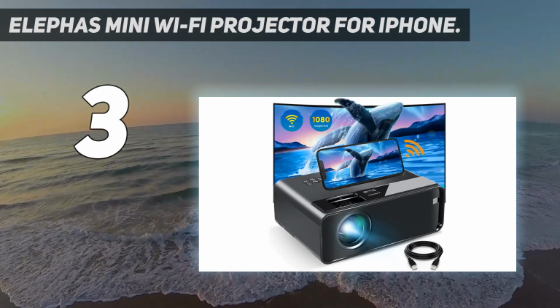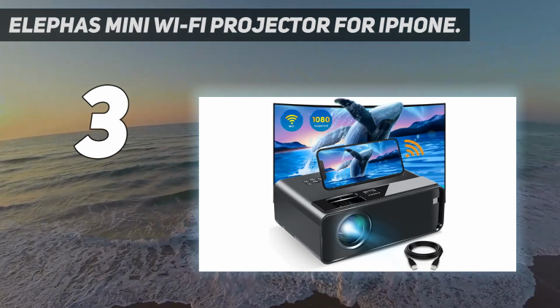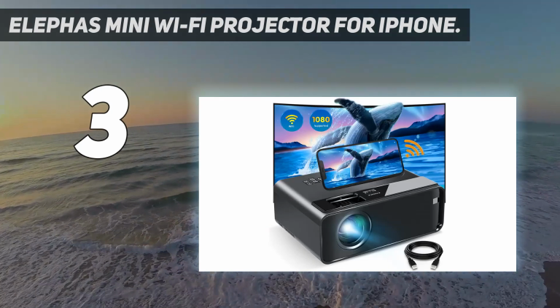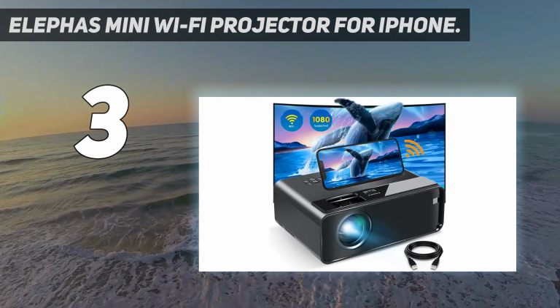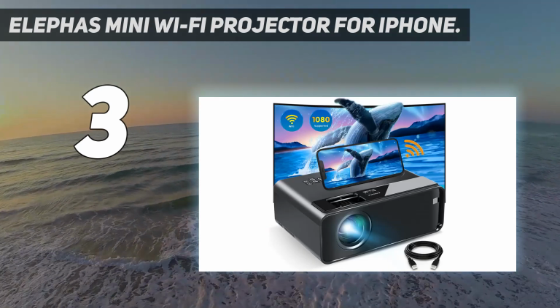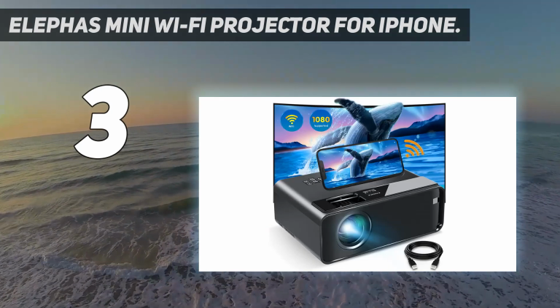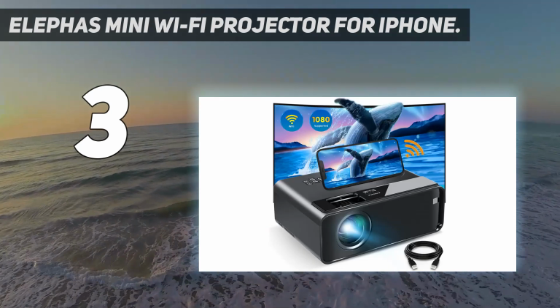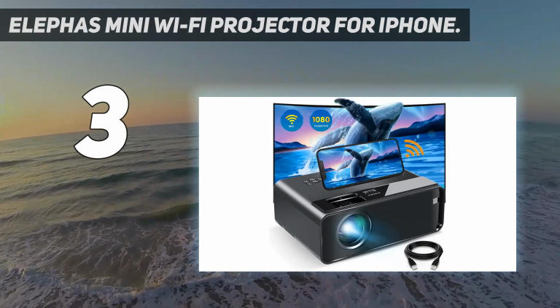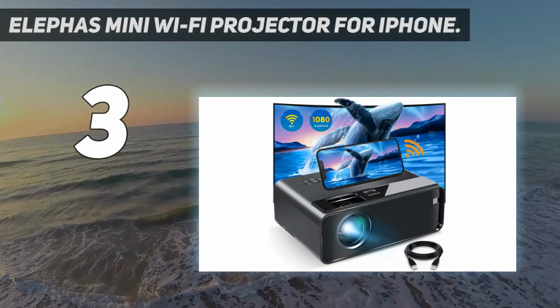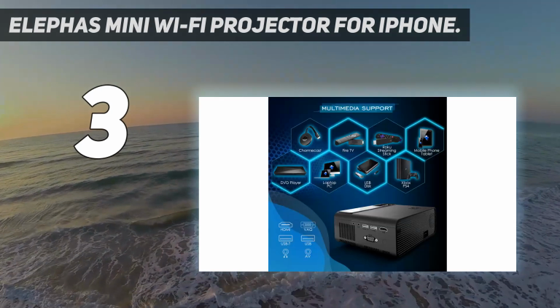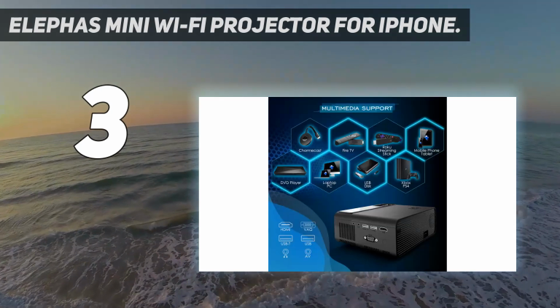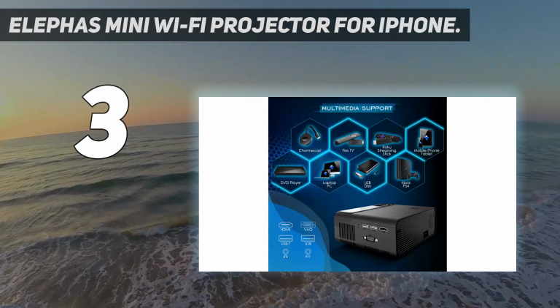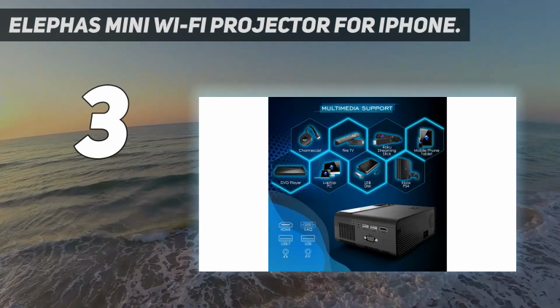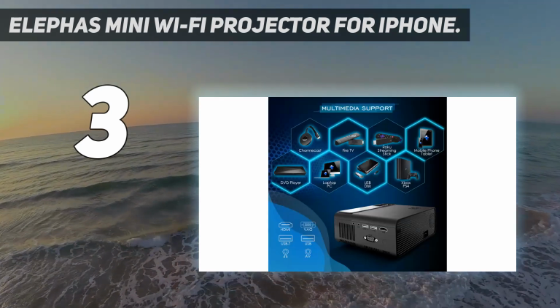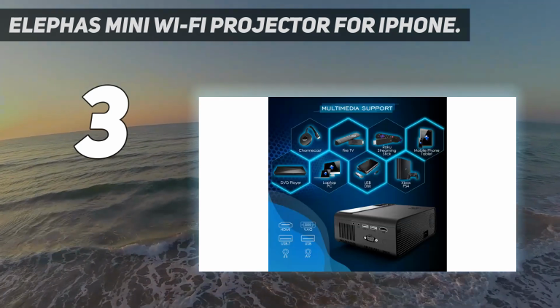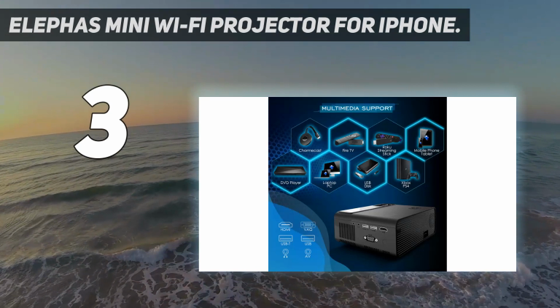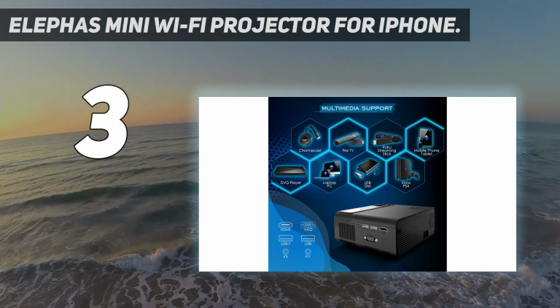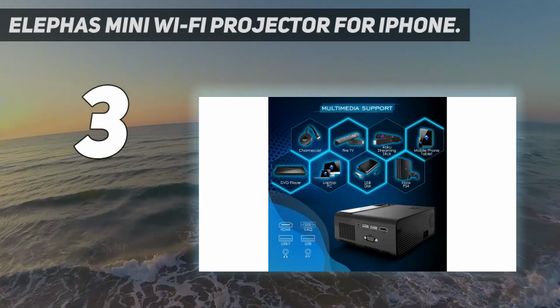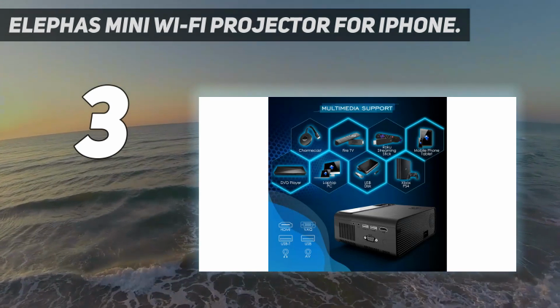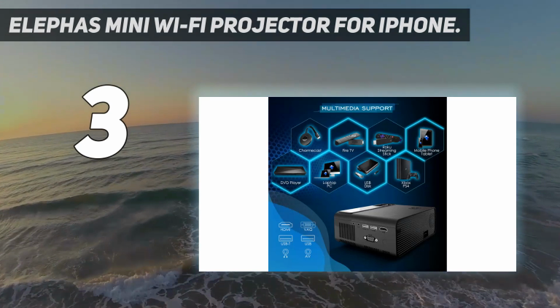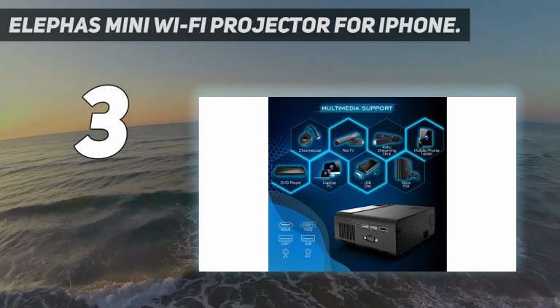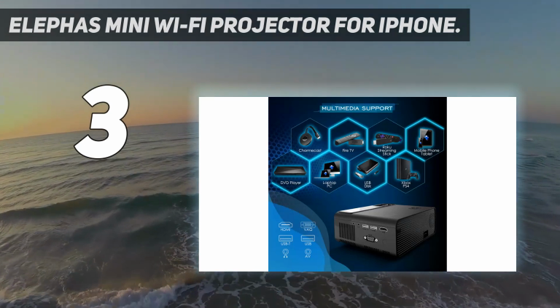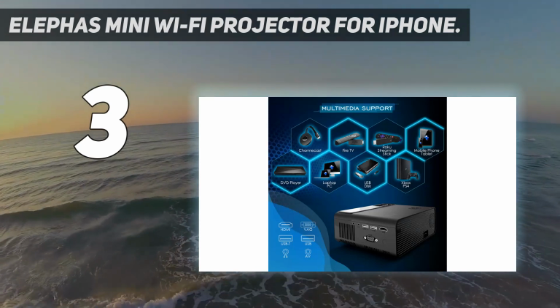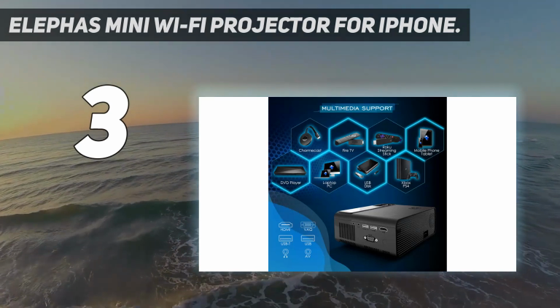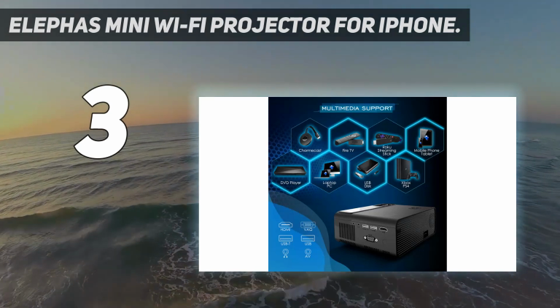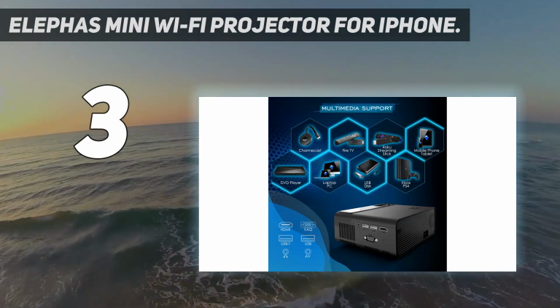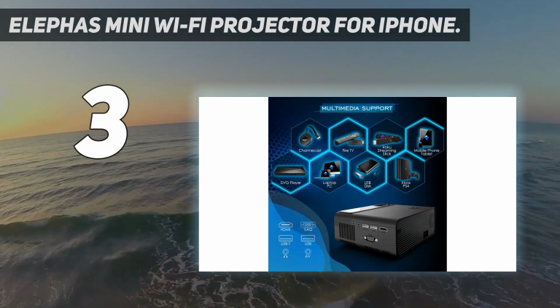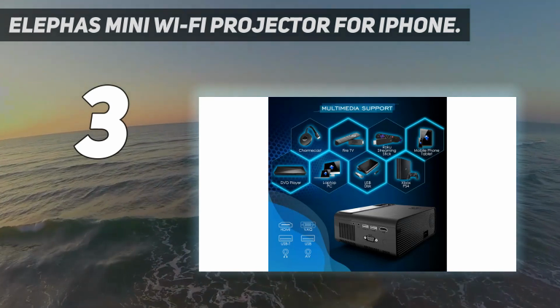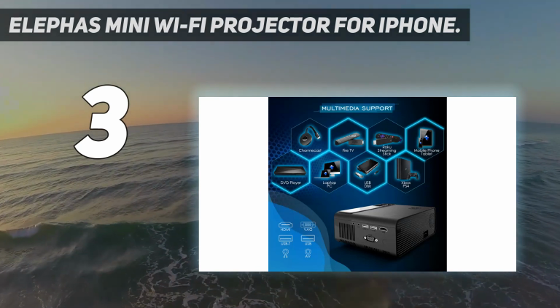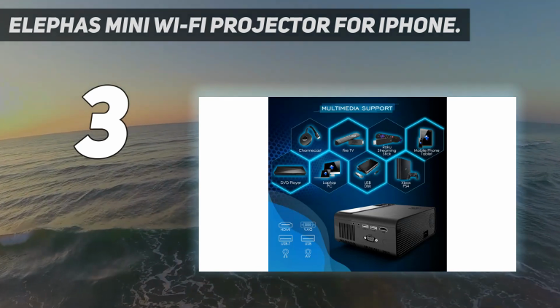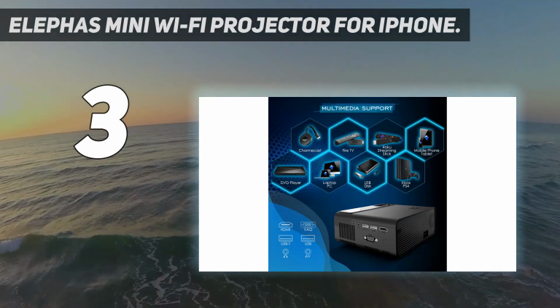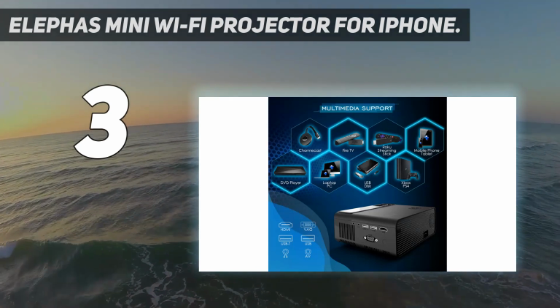One reviewer wrote: What a picture. Great quality and super bright — movie nights have improved tremendously.